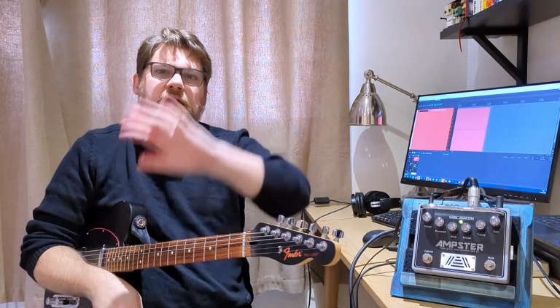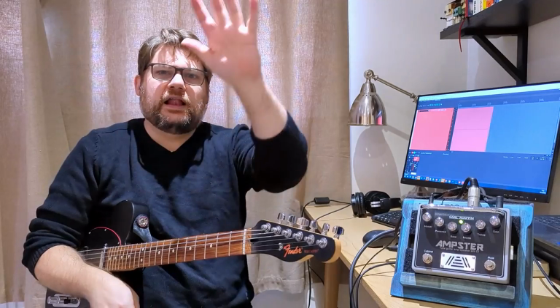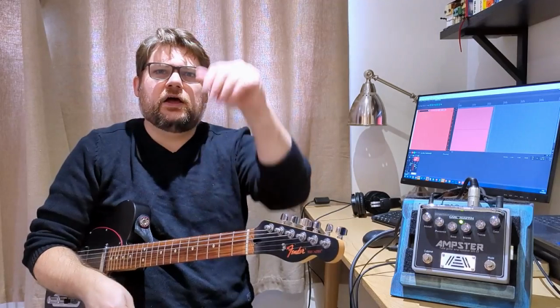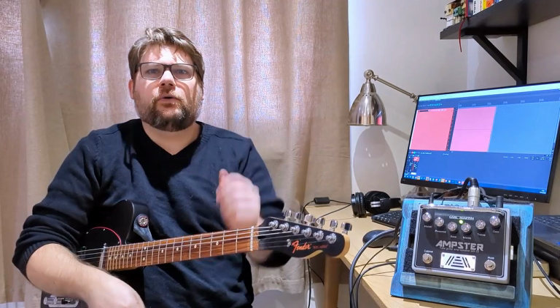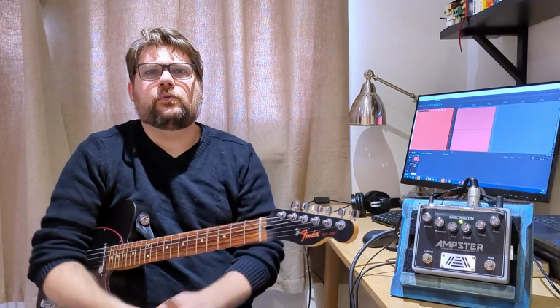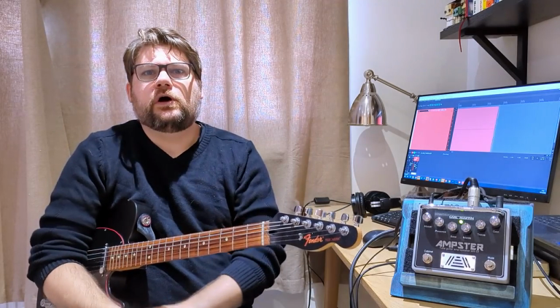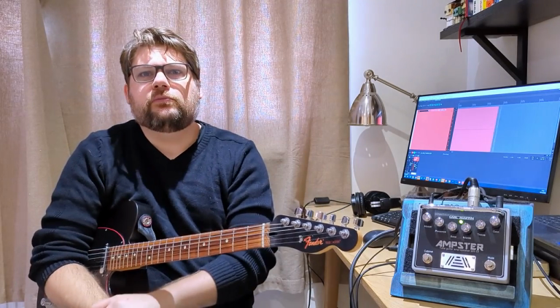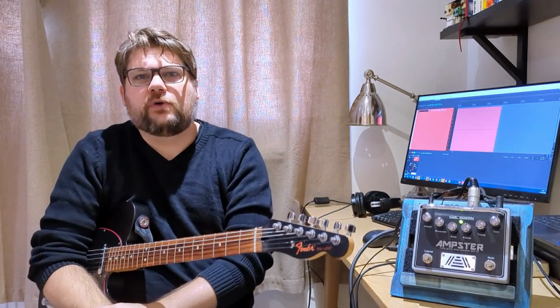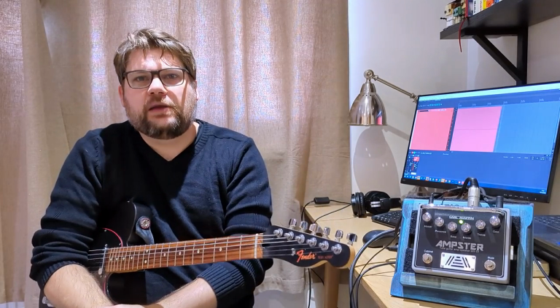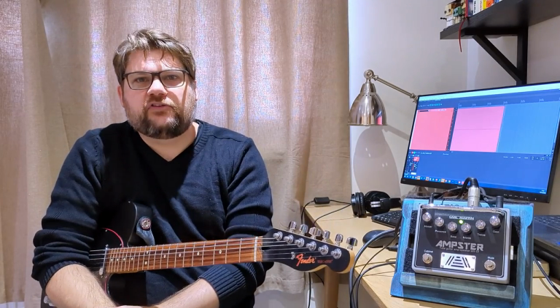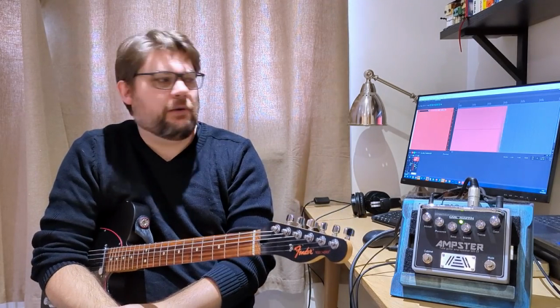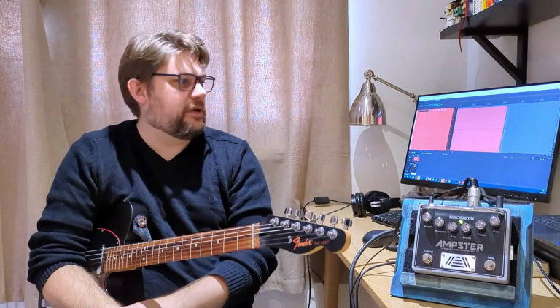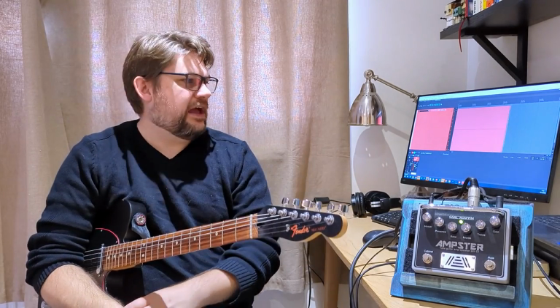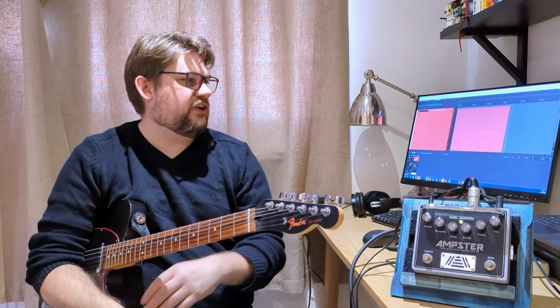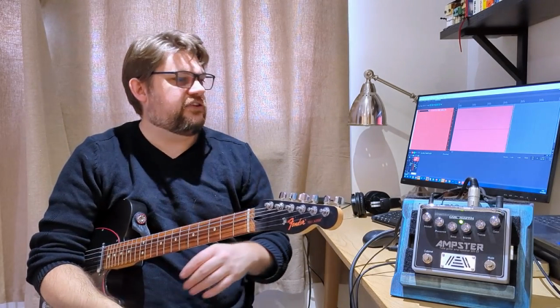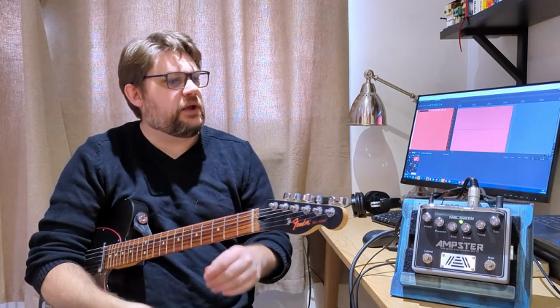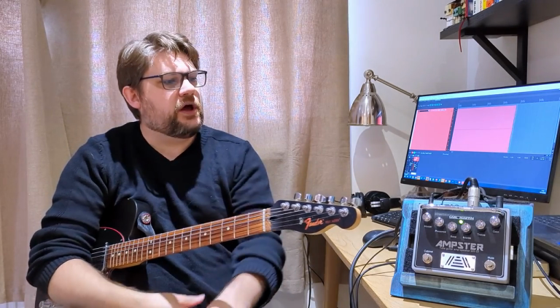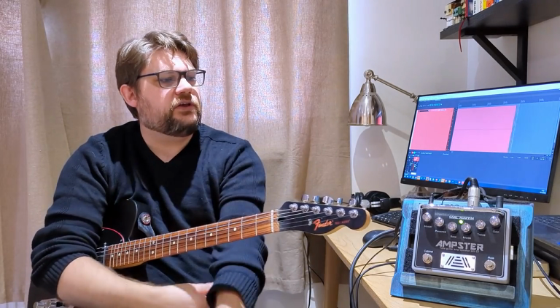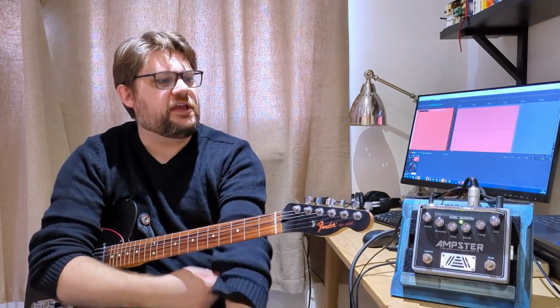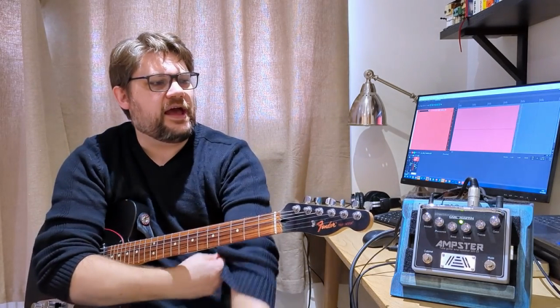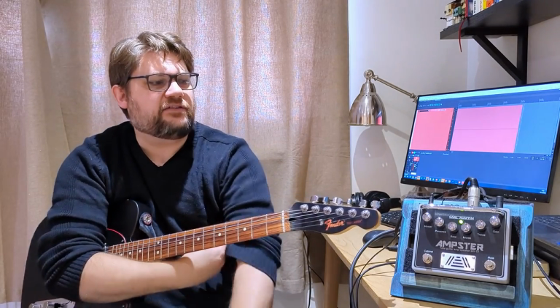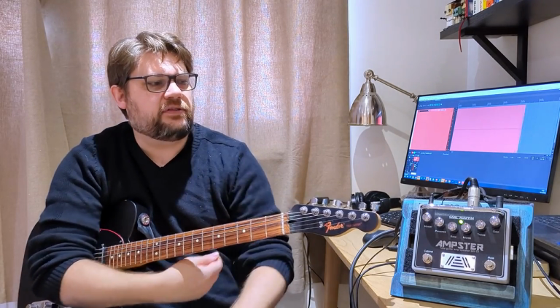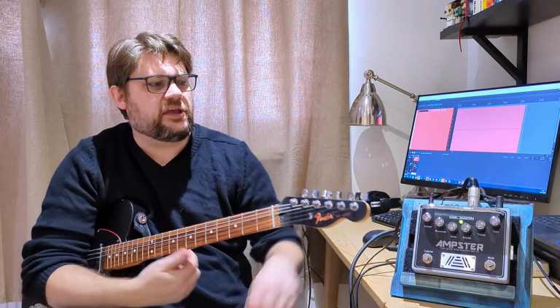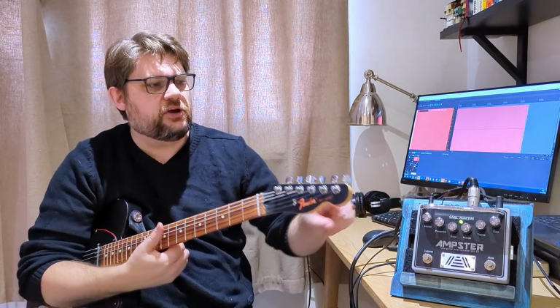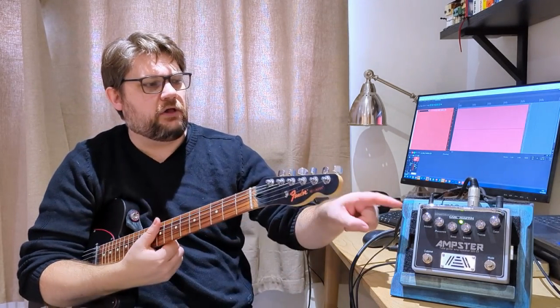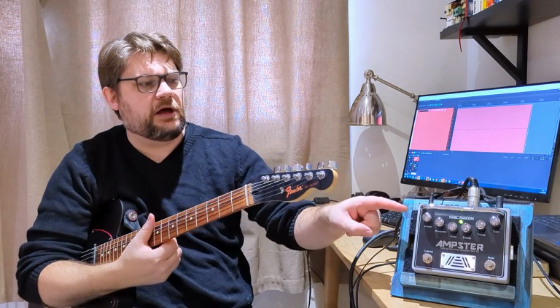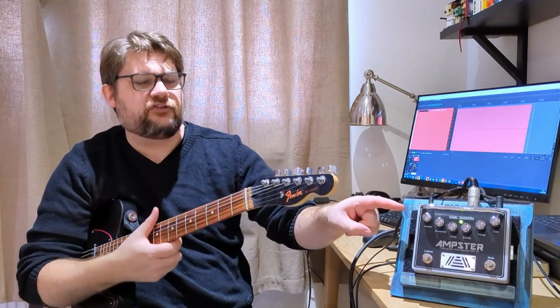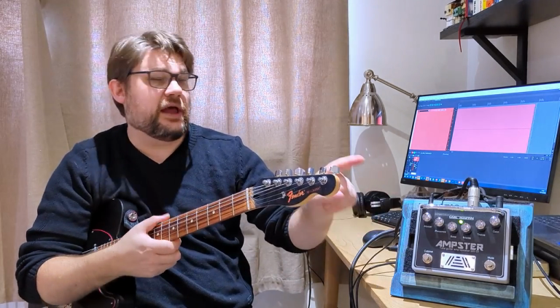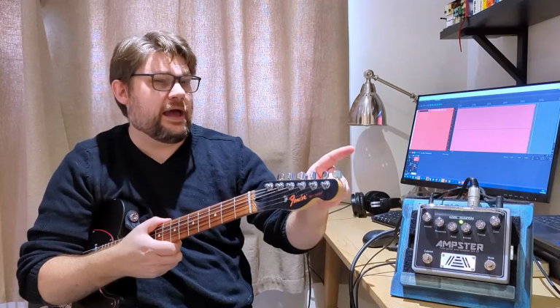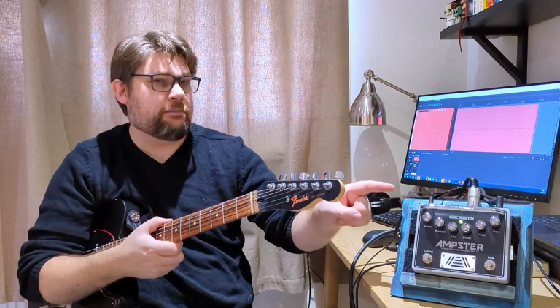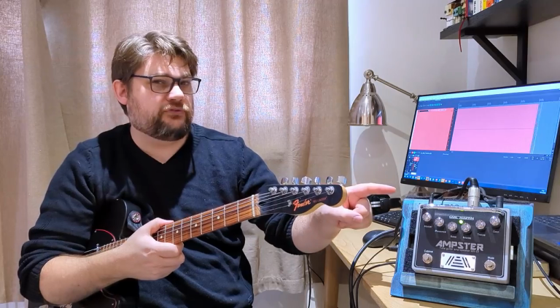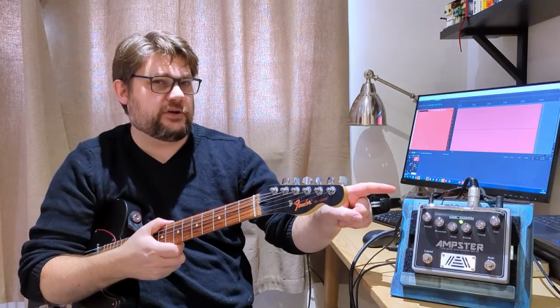Hello and welcome to AM Guitar with me Anjay. Today we are looking at the Karl Martin Ampster.